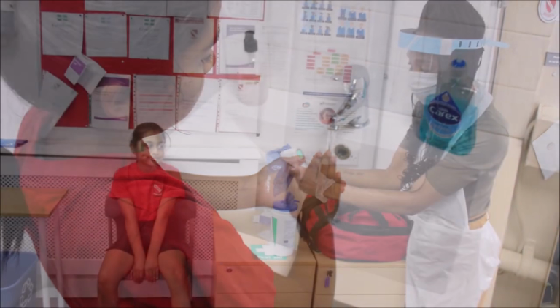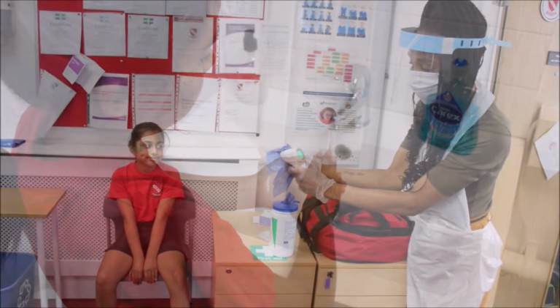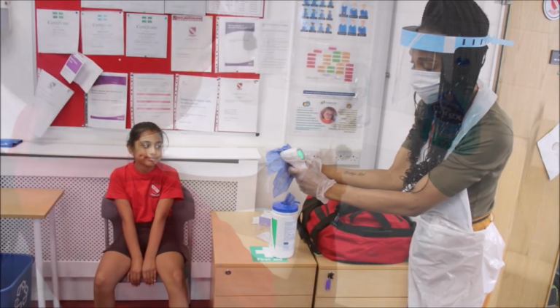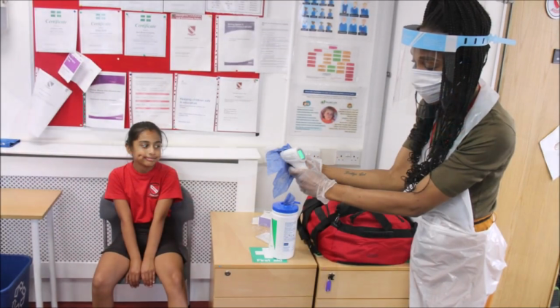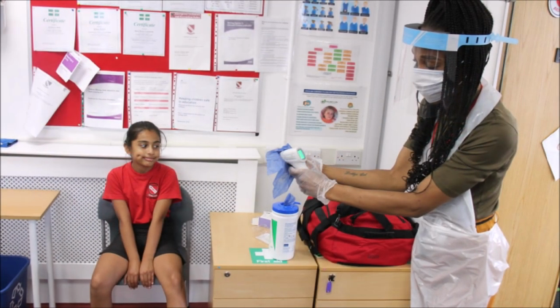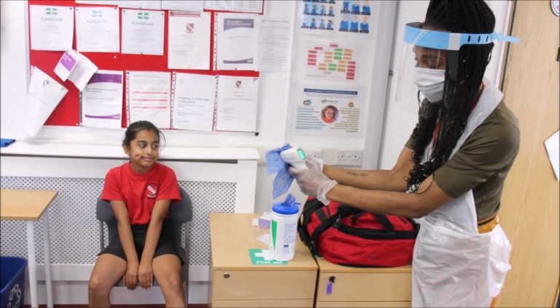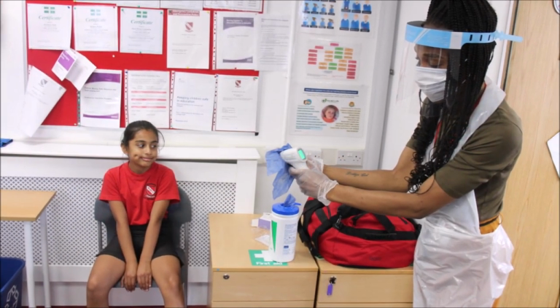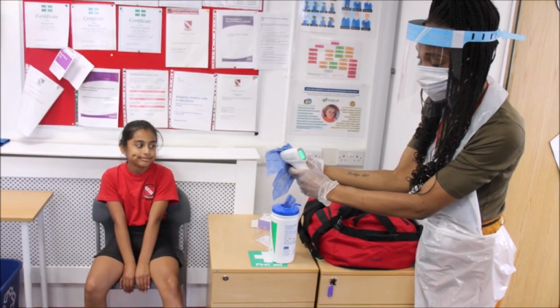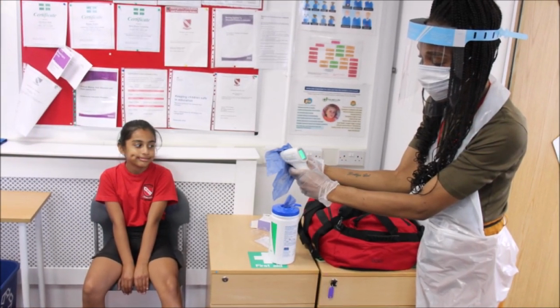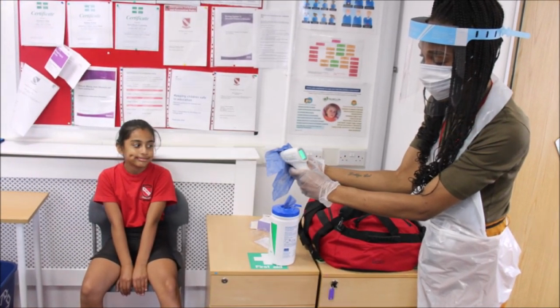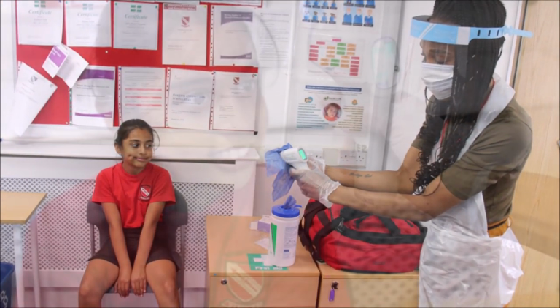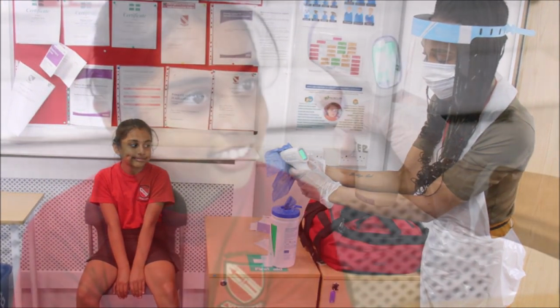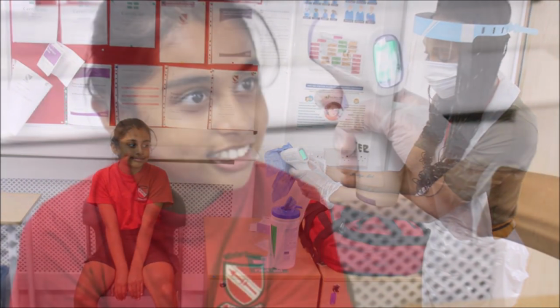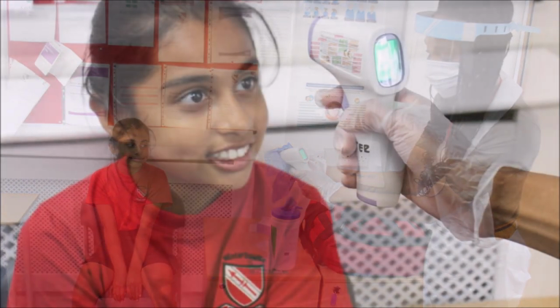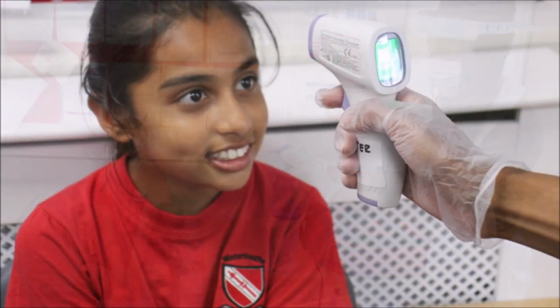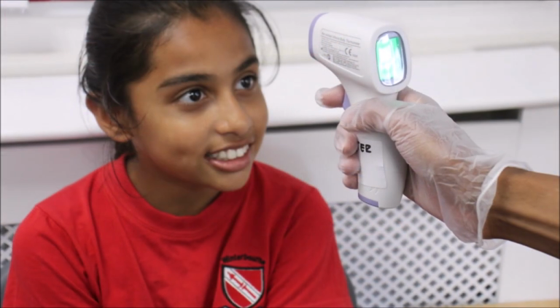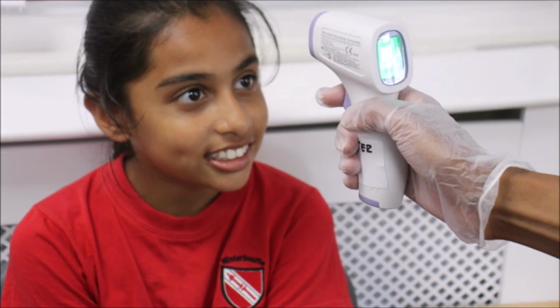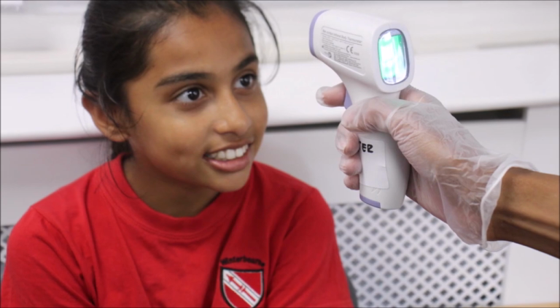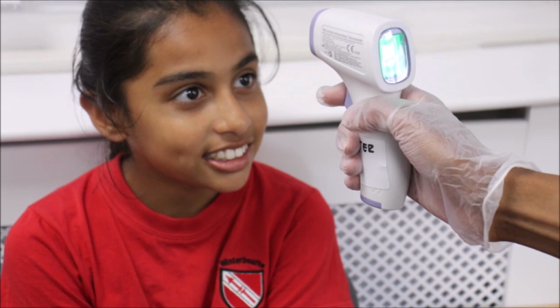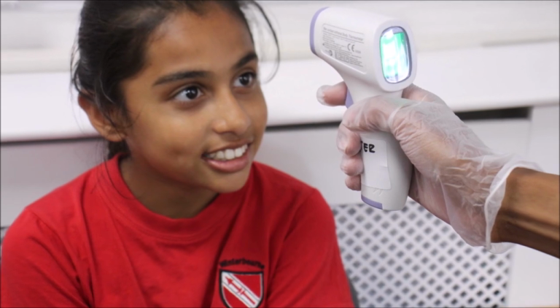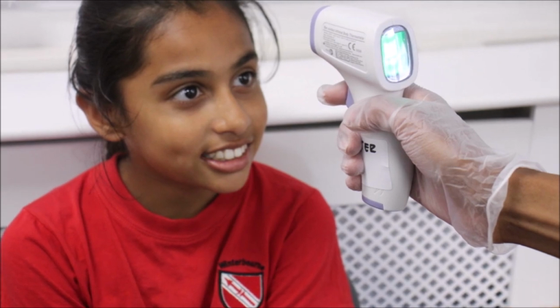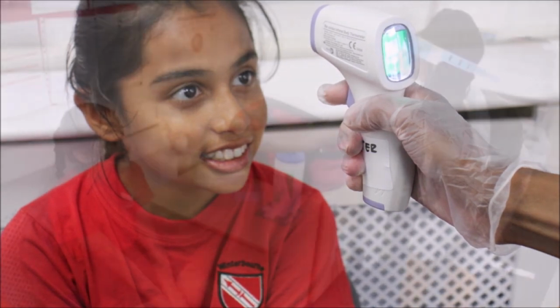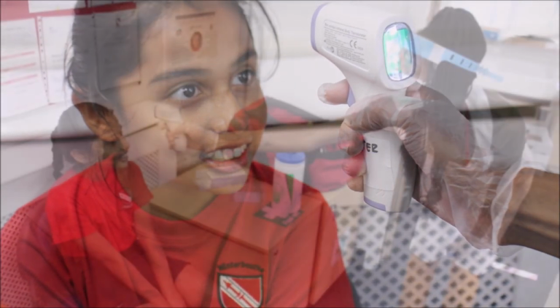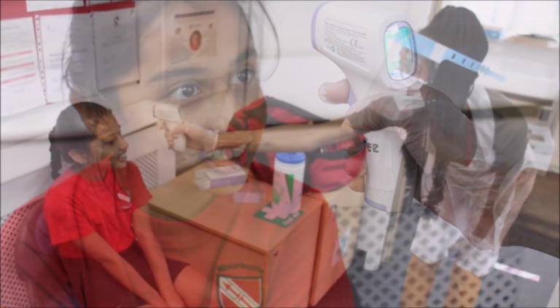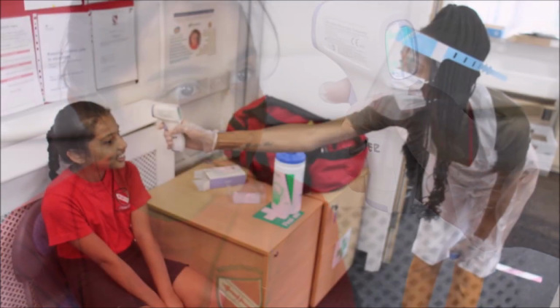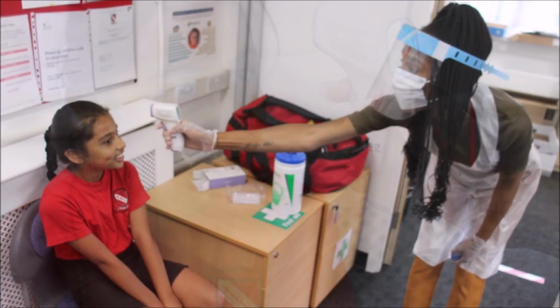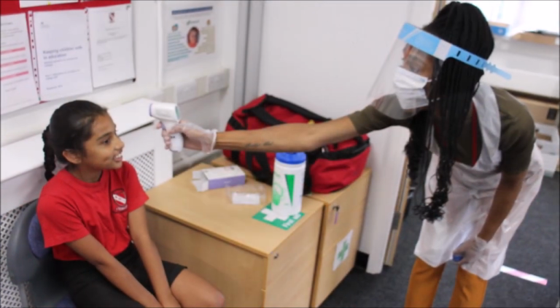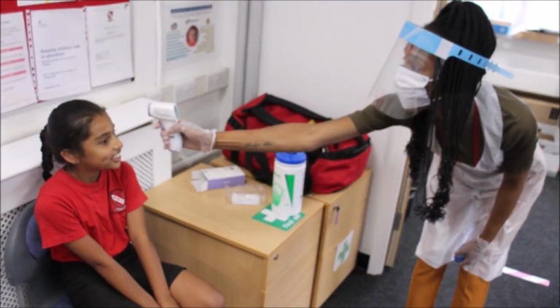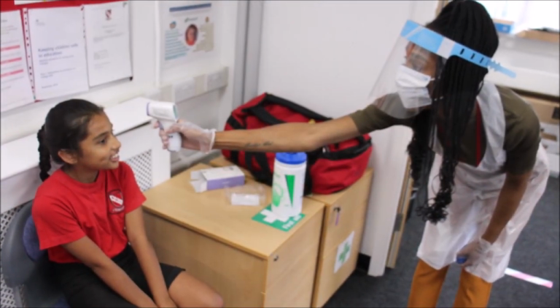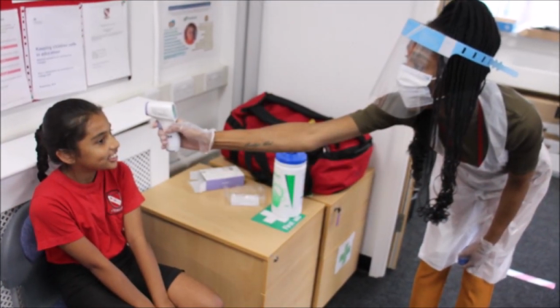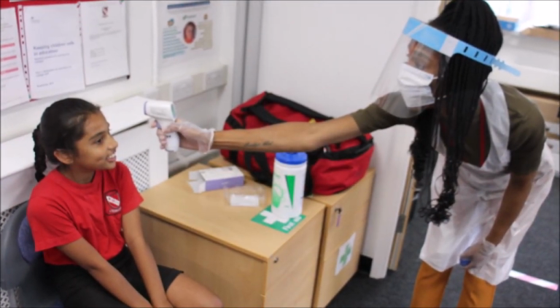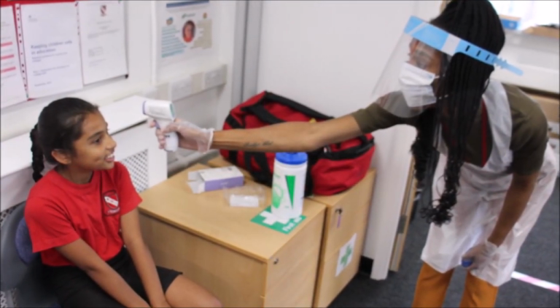Staff have PPE when they have to deal with any medical issues or cannot keep to the two-meter distancing in class.